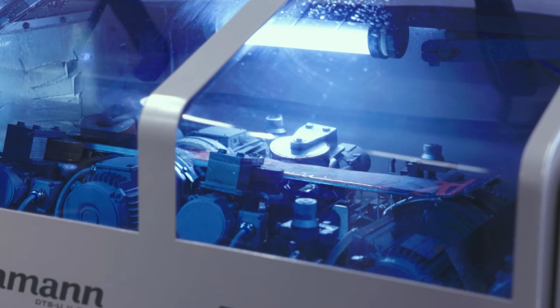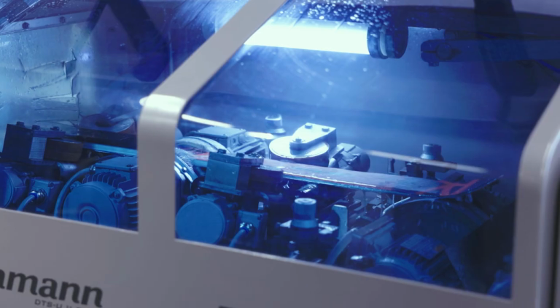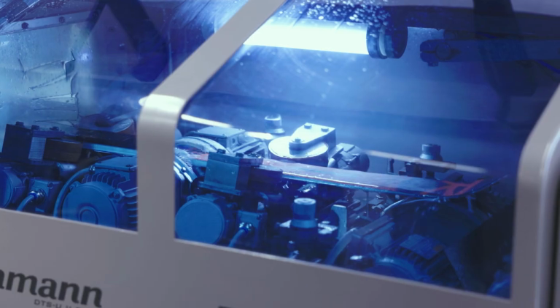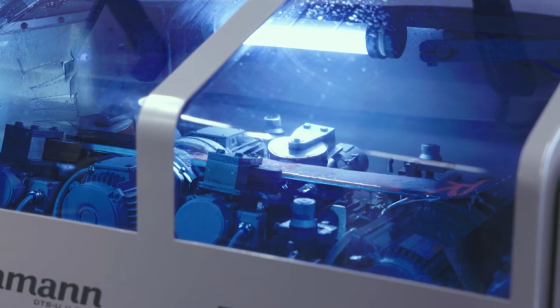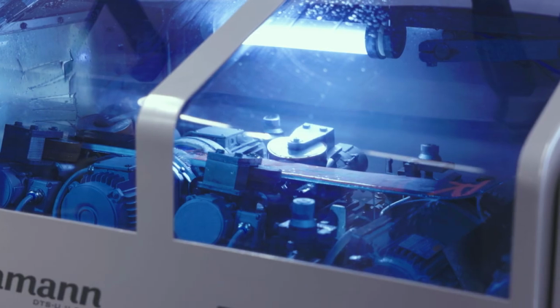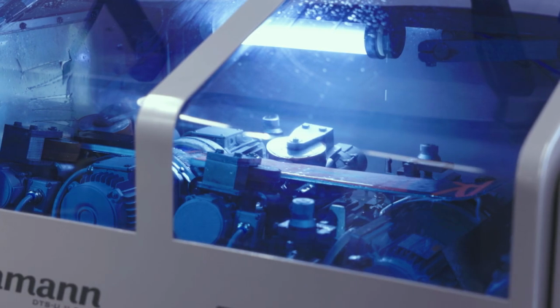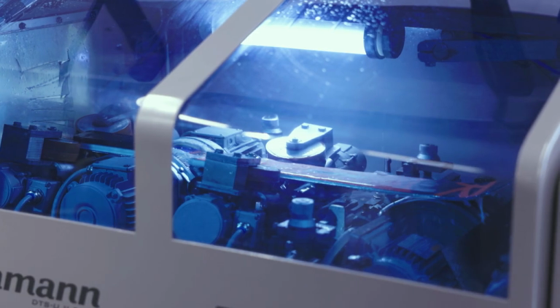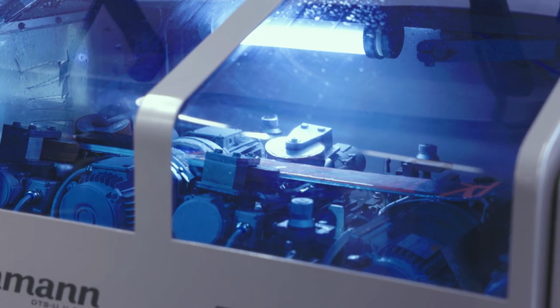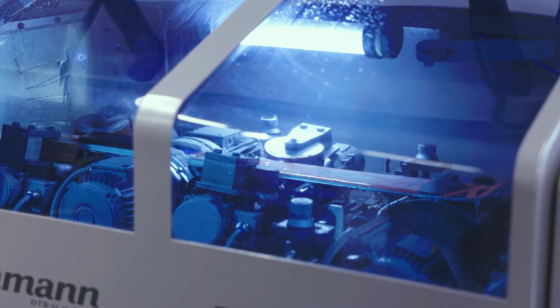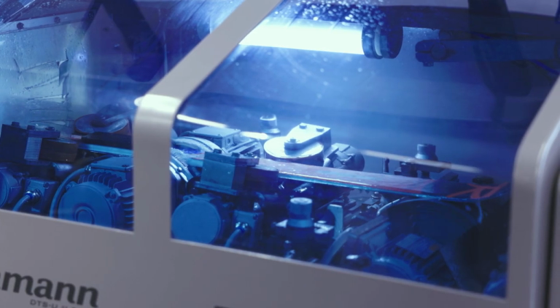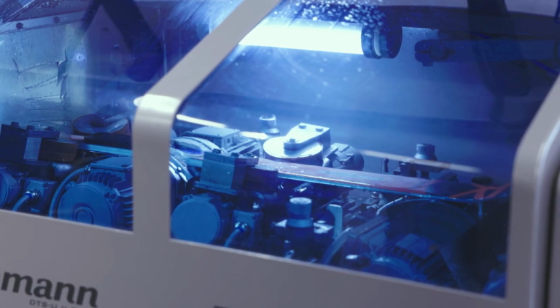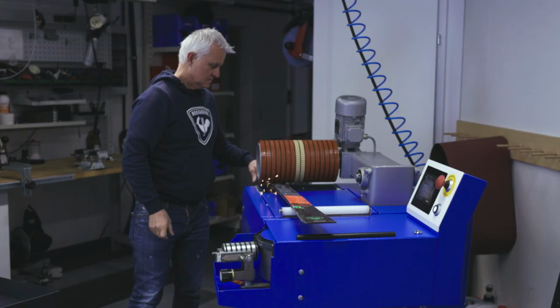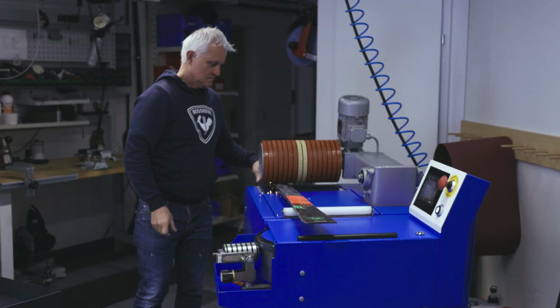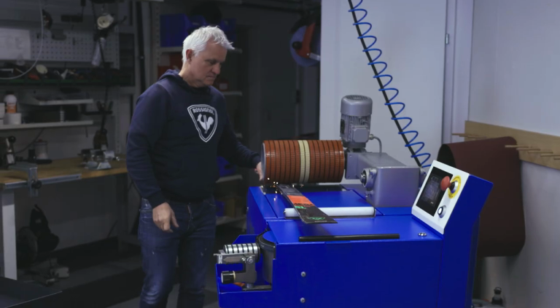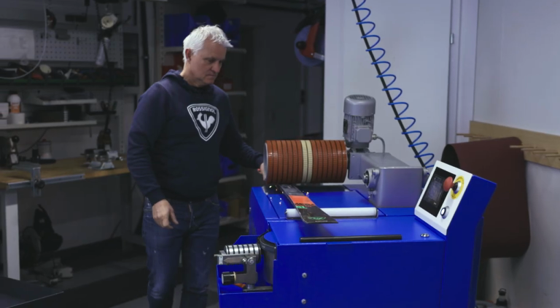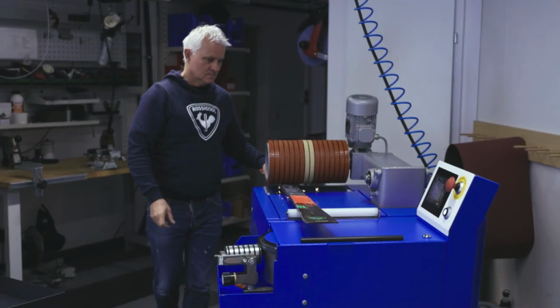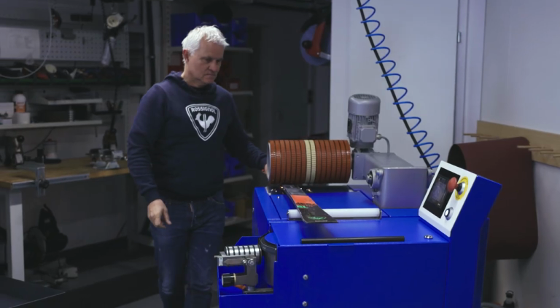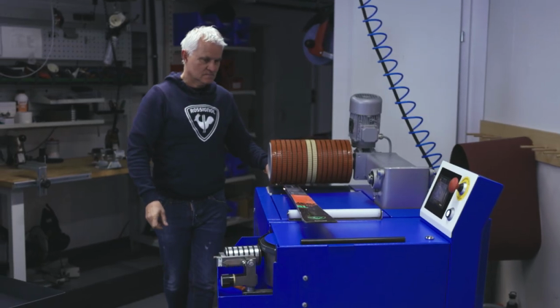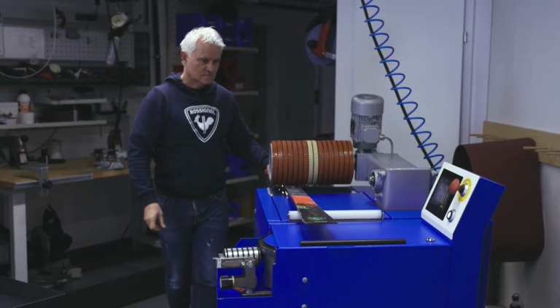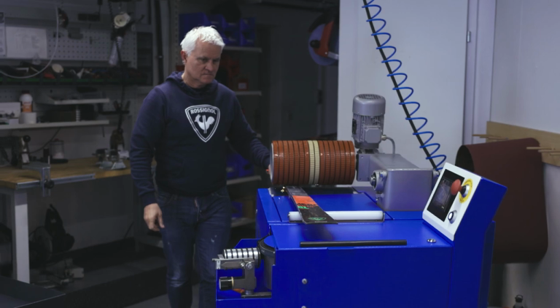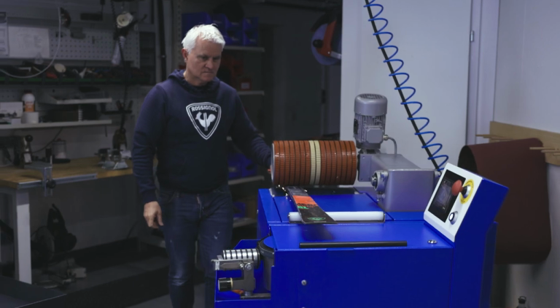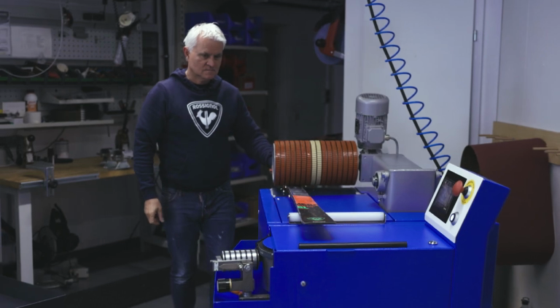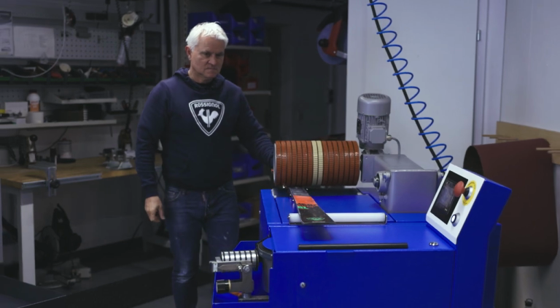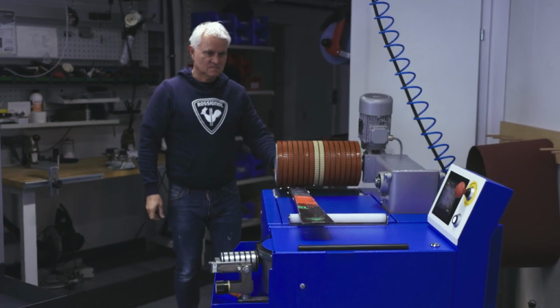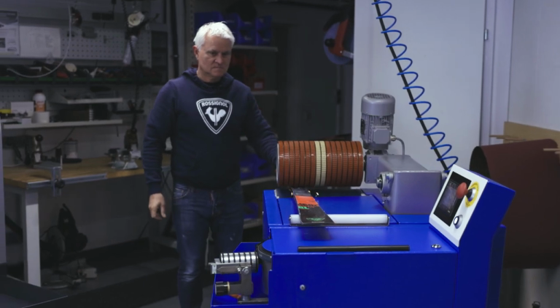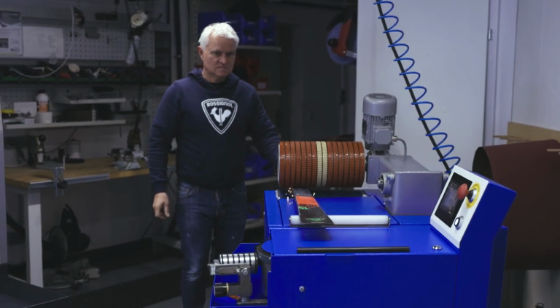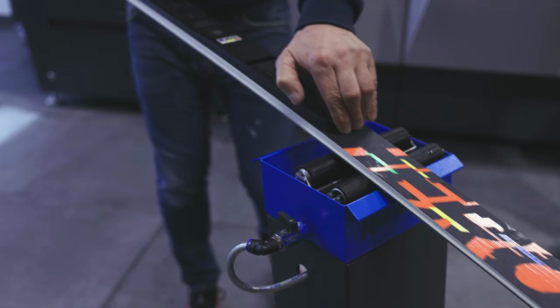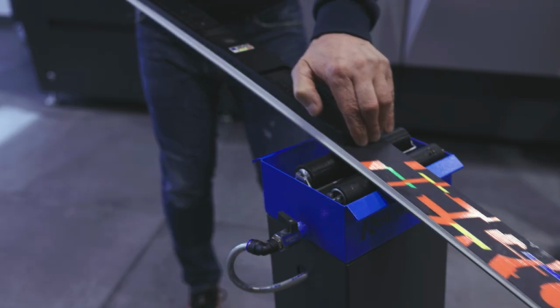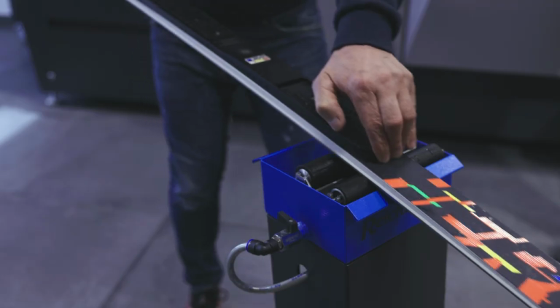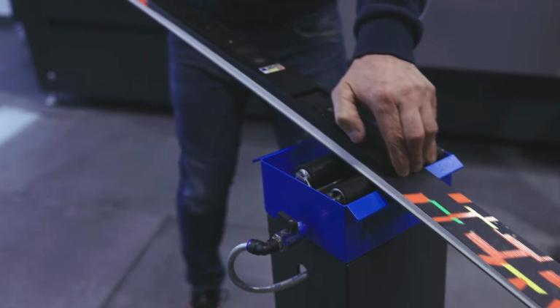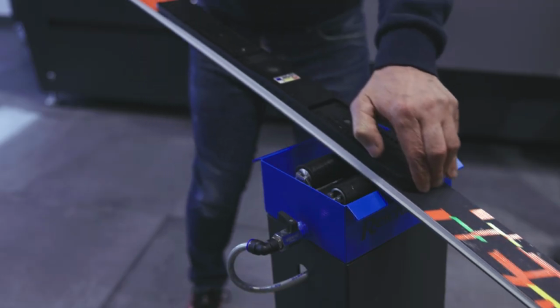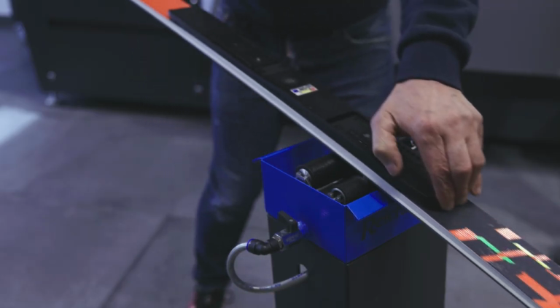We specialize in everything that involves ski racing. On the other side we also run a Rossignol Pro Shop. That means from here we deliver all the skis for our top racers in Austria. We have a chance to tune and prep these skis for the racers before they receive them if they choose to do so.